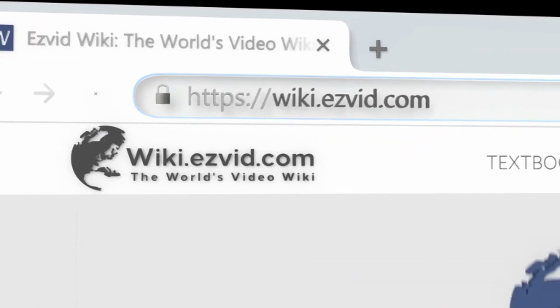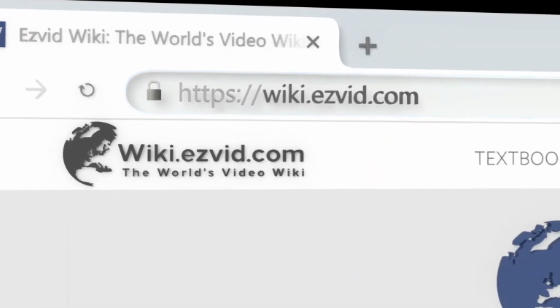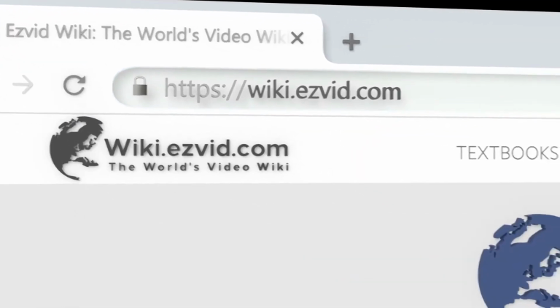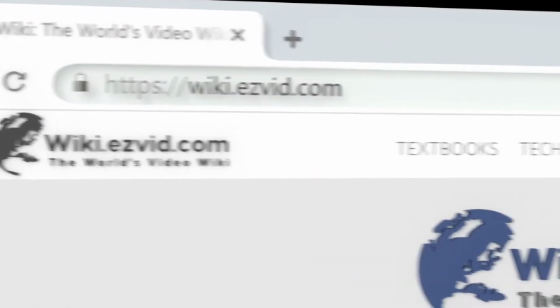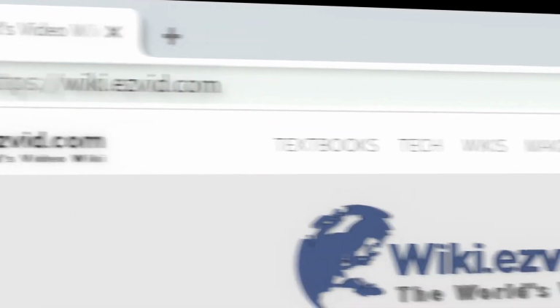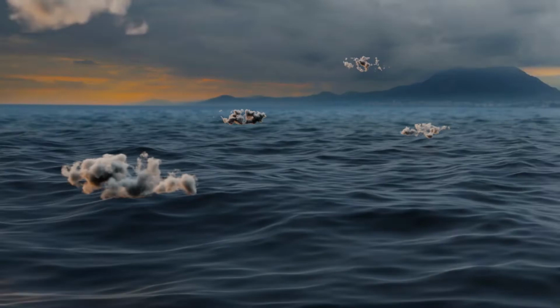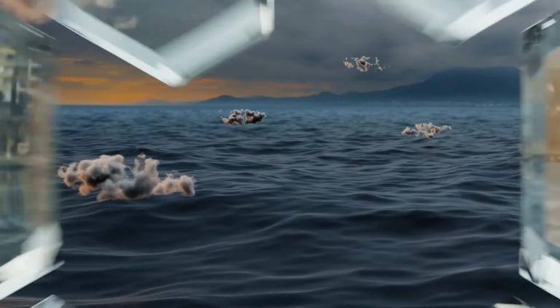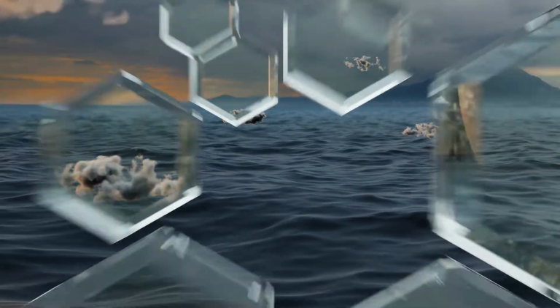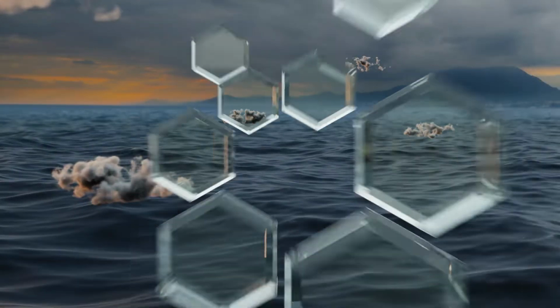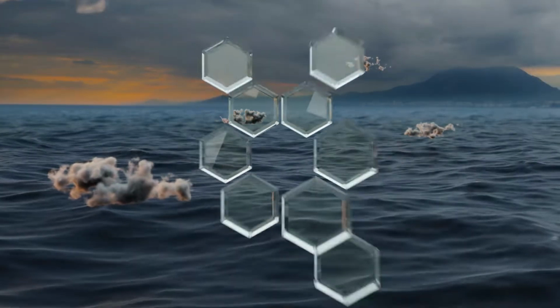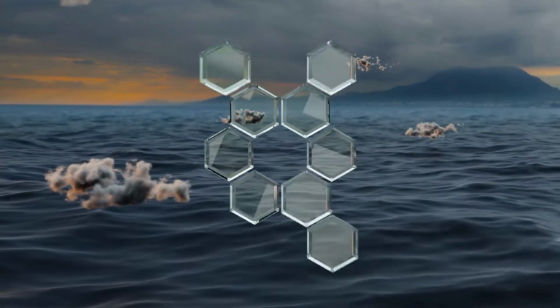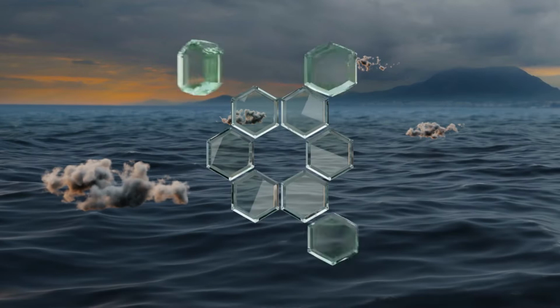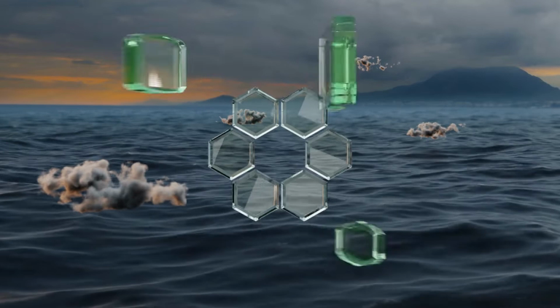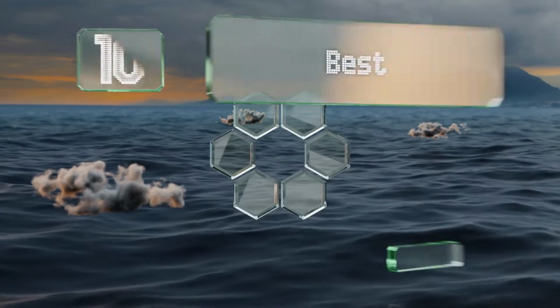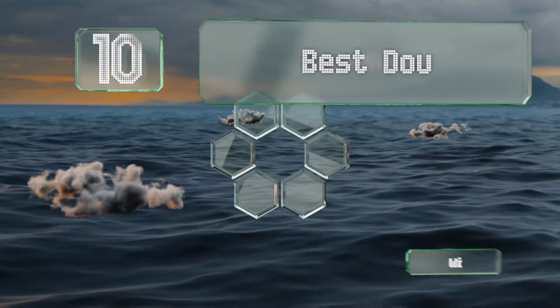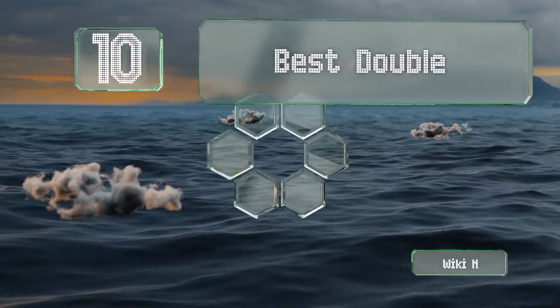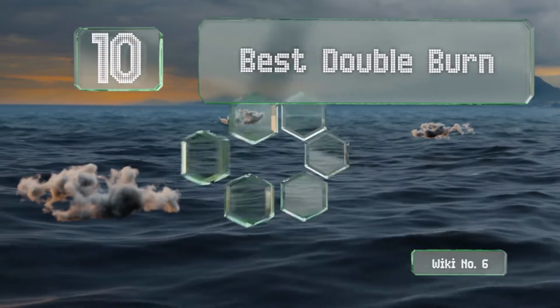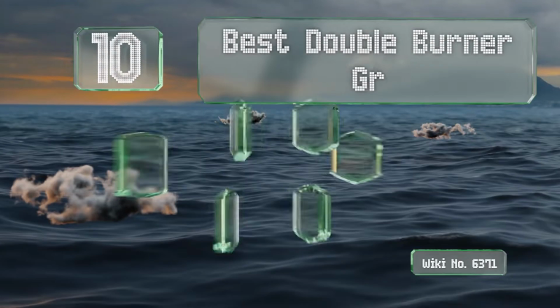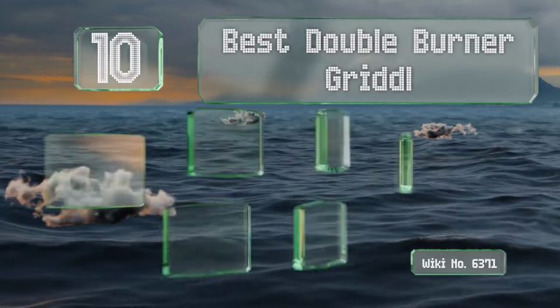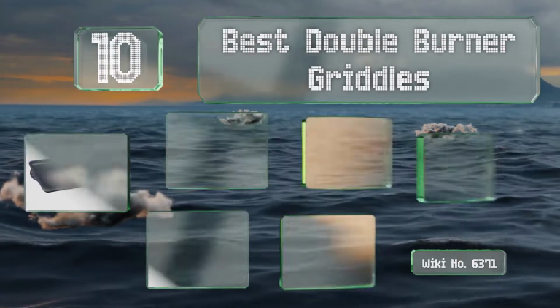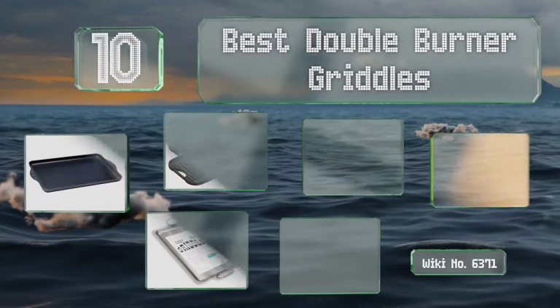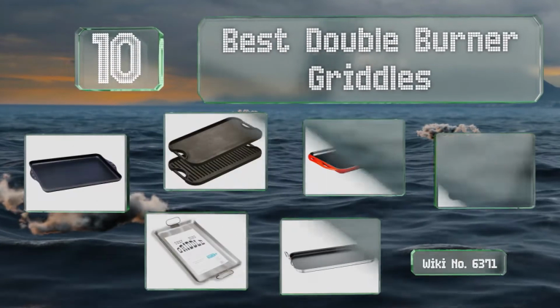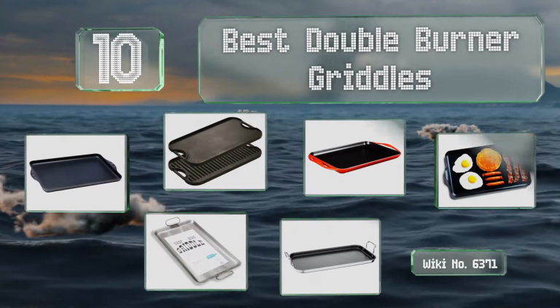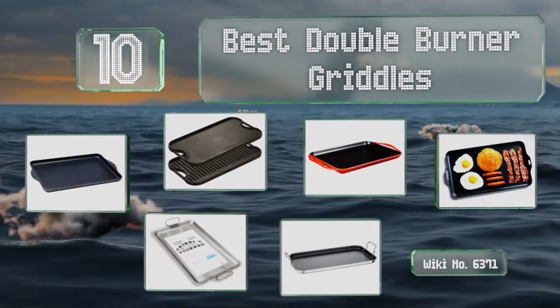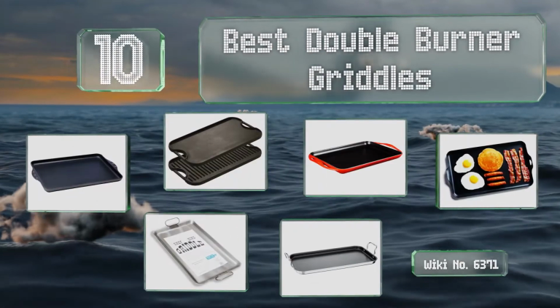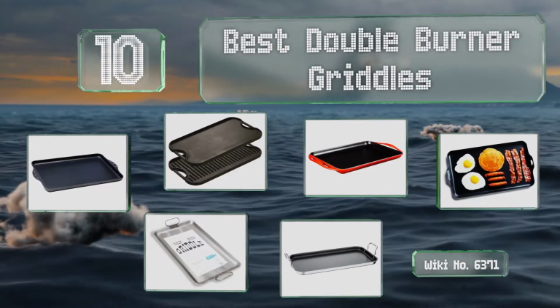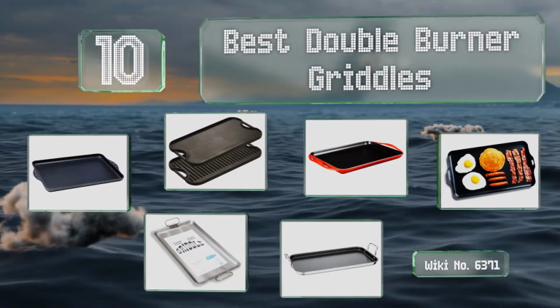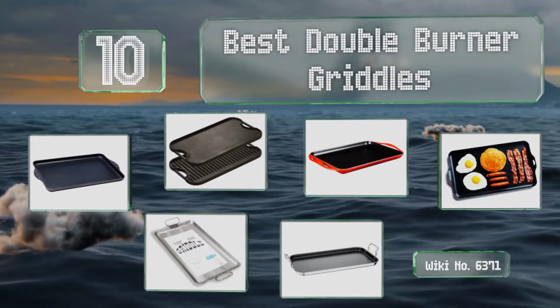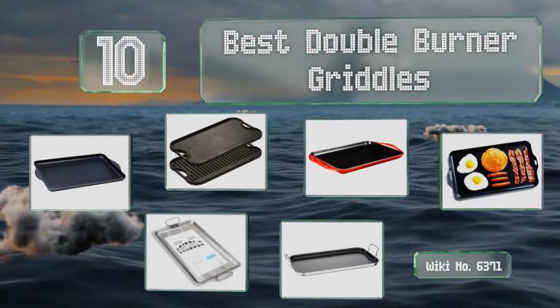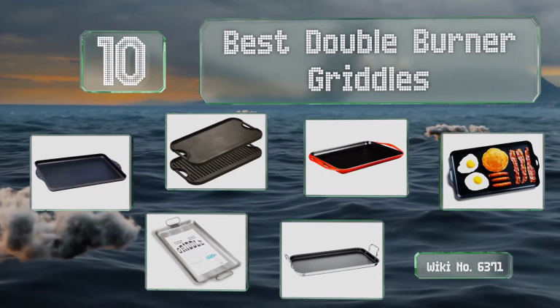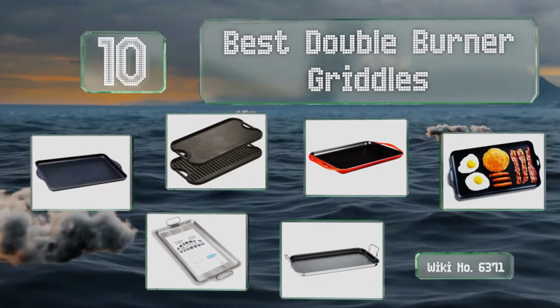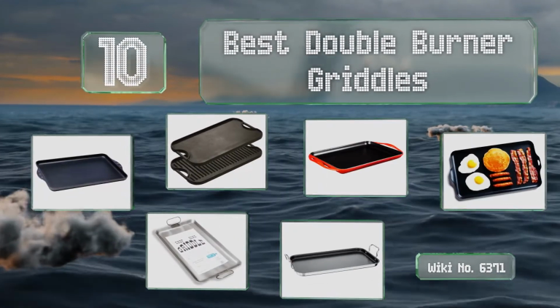EasyVid presents the 10 best double burner griddles. Let's get started with the list.